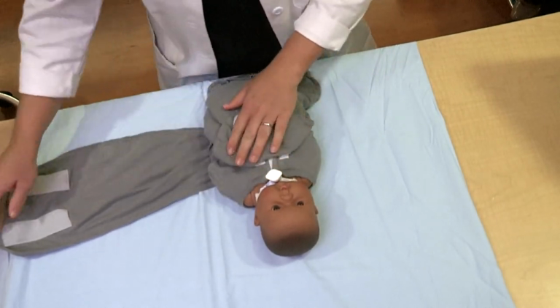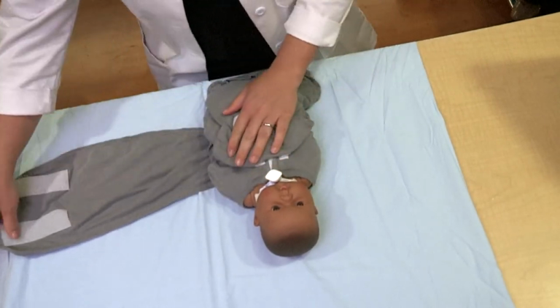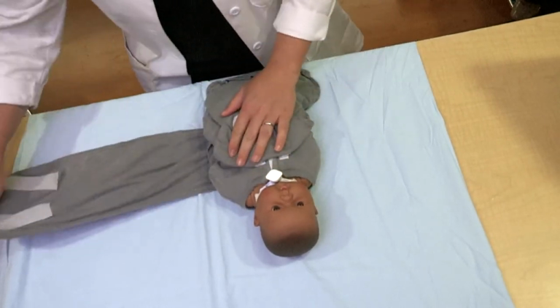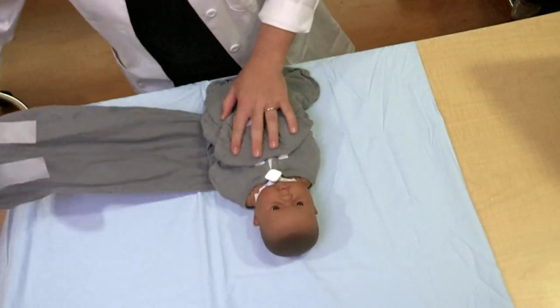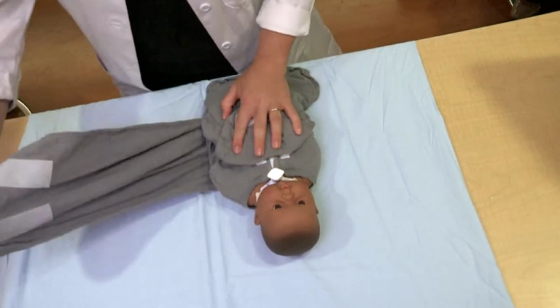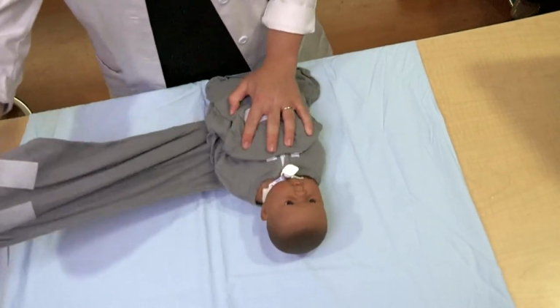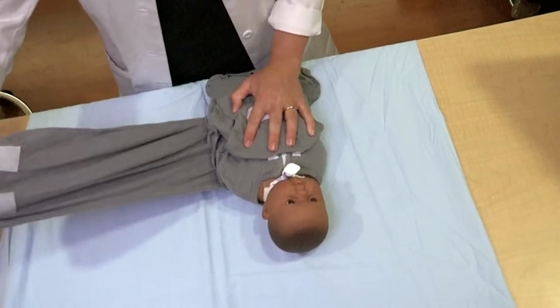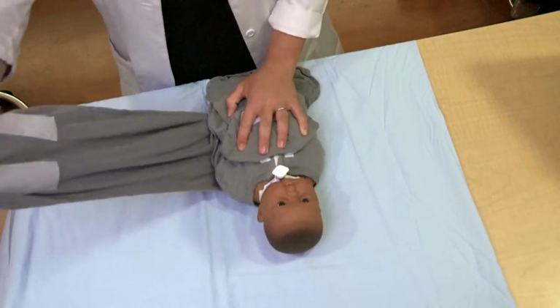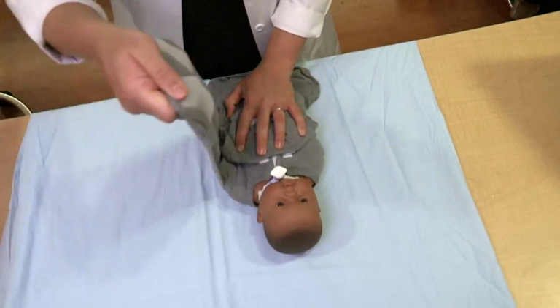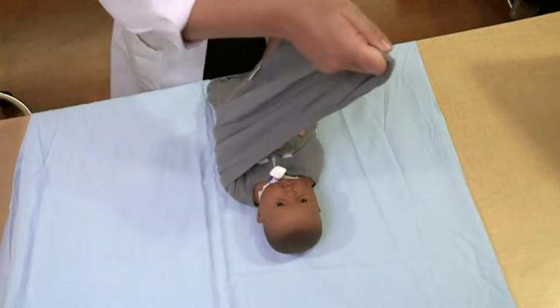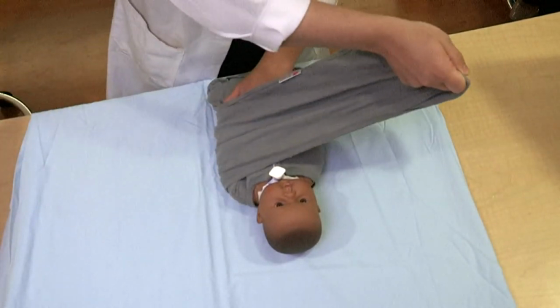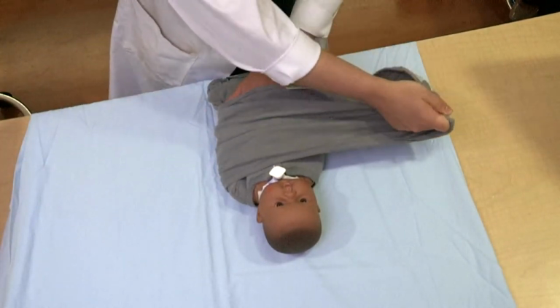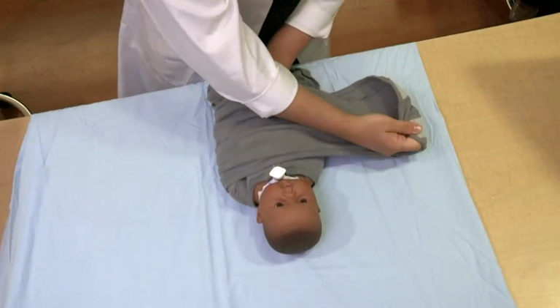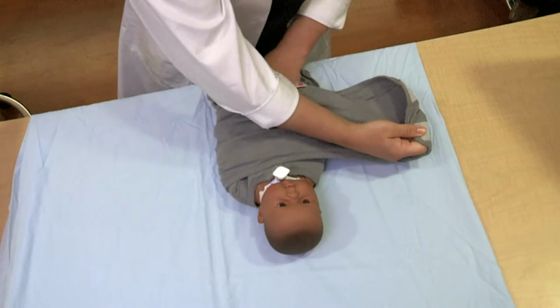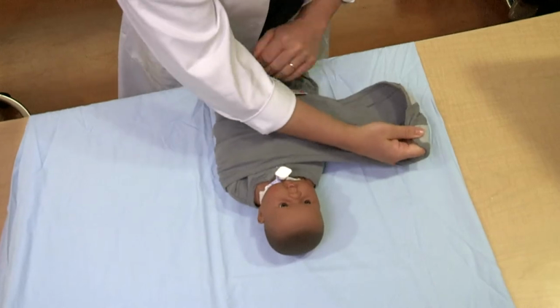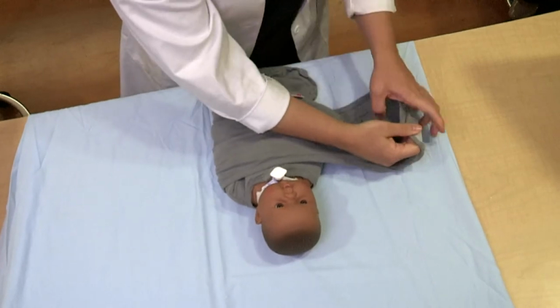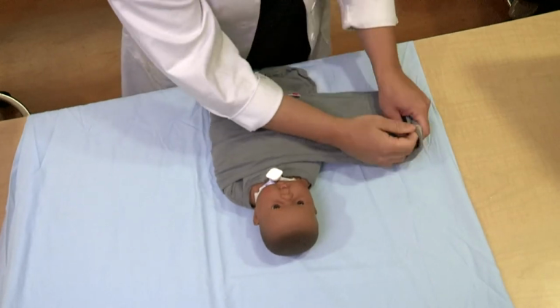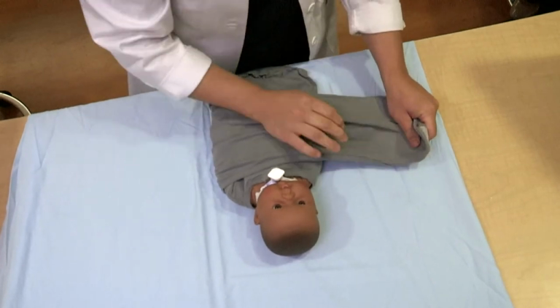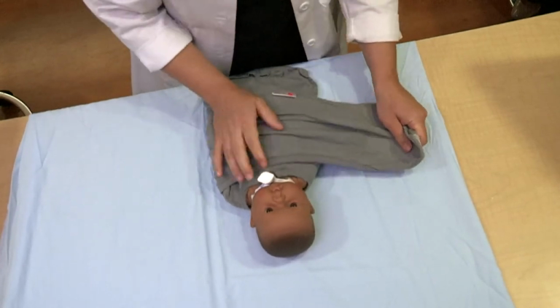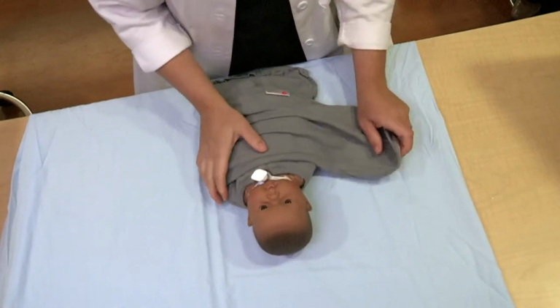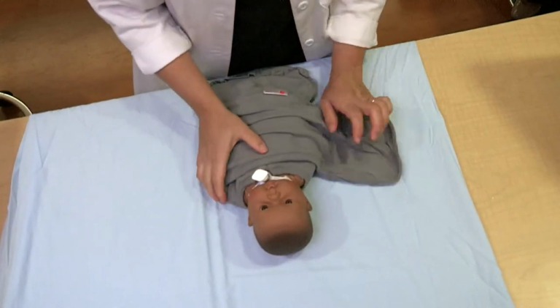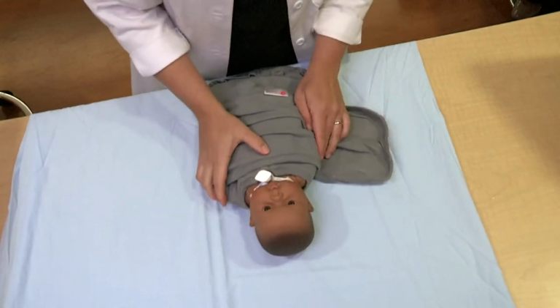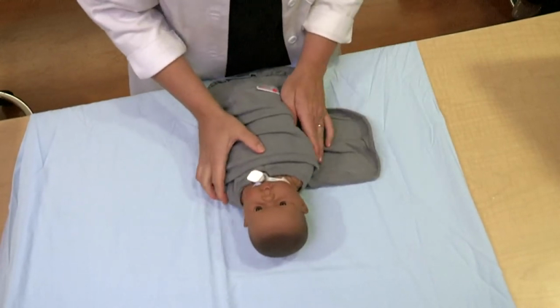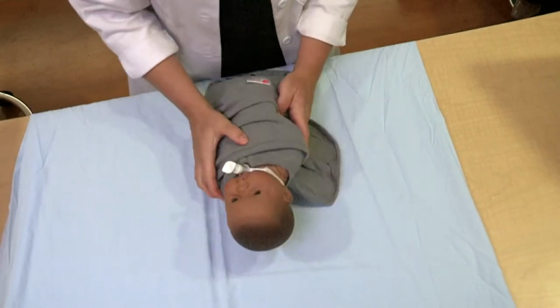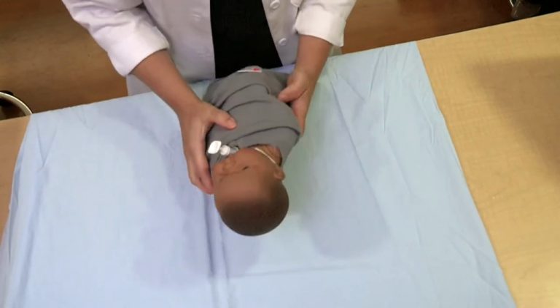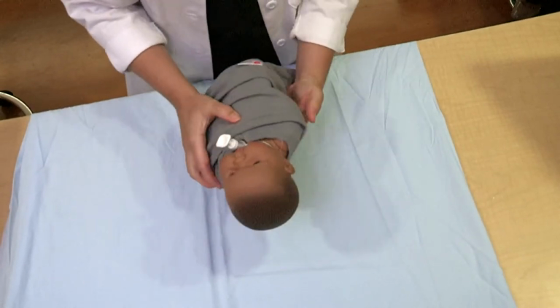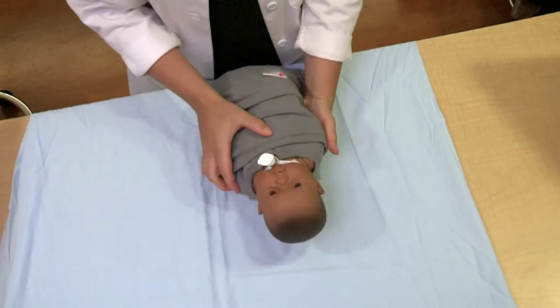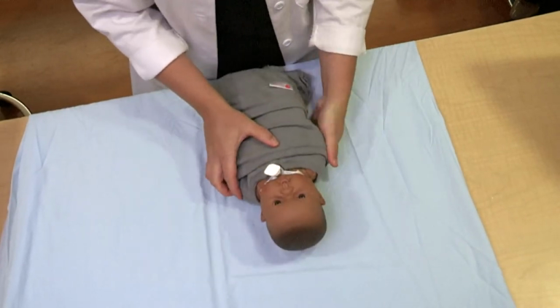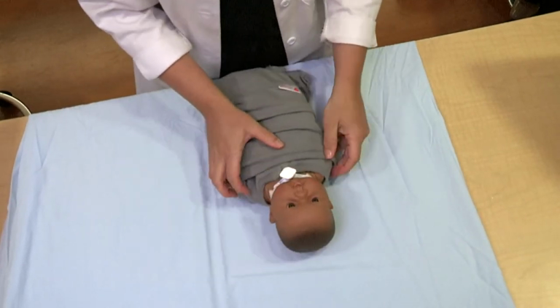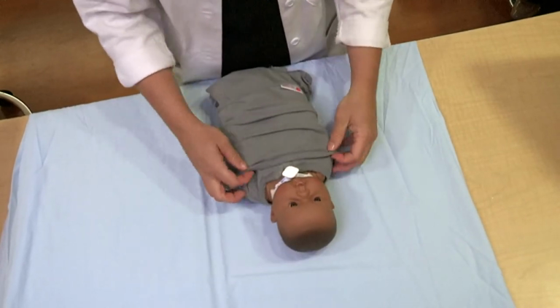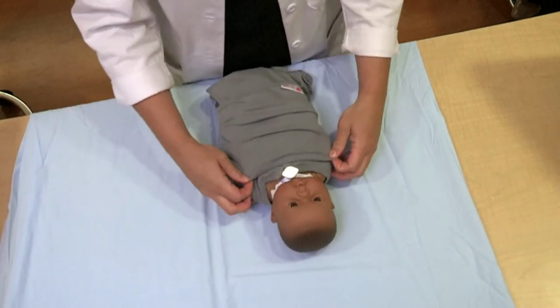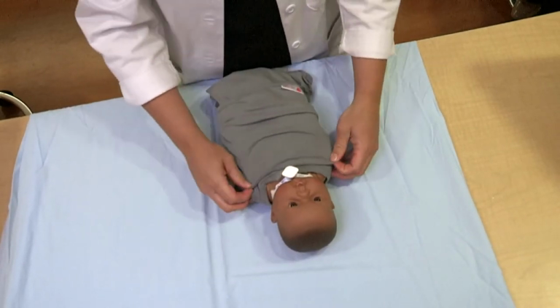Close the straight wing of the swaddle, ensuring that the wing is 2 inches below the baby's shoulders. This will prevent the swaddle from riding up.